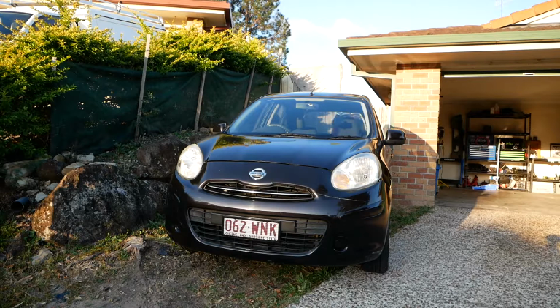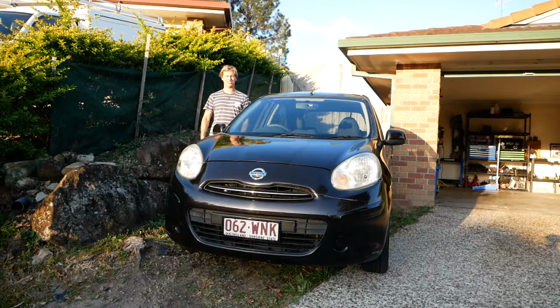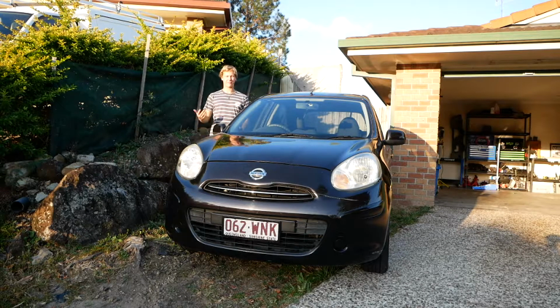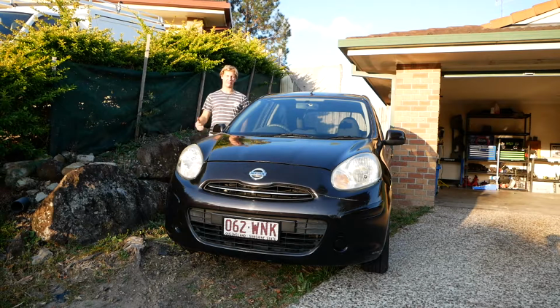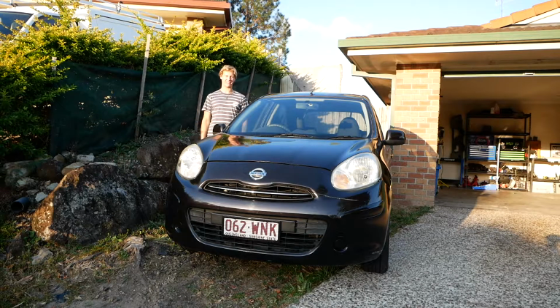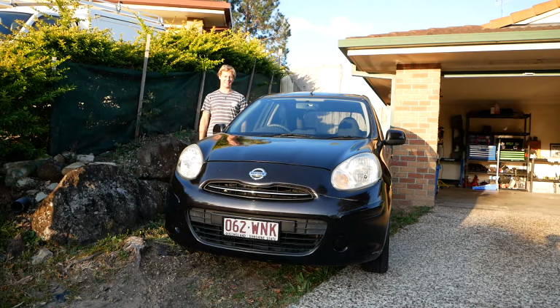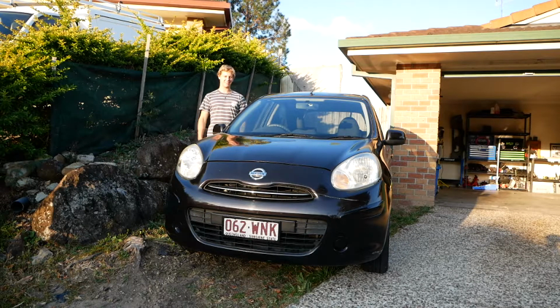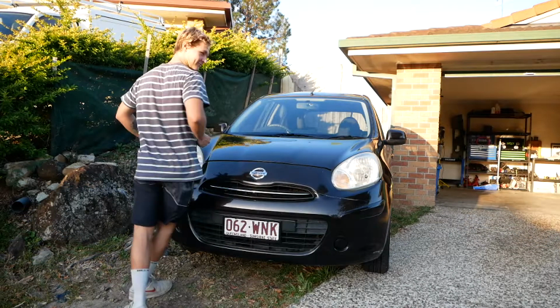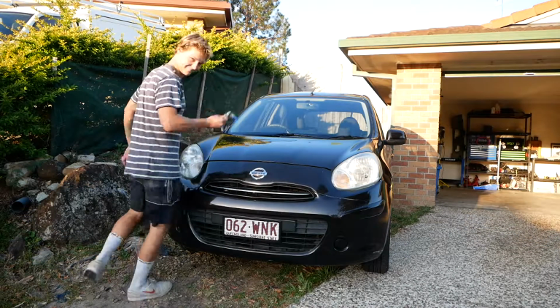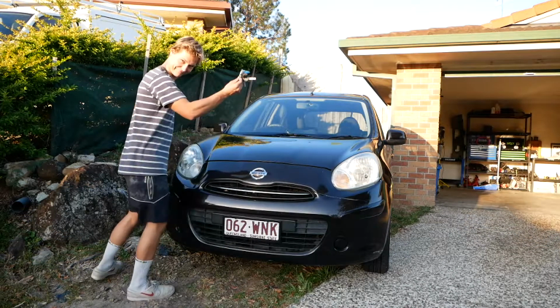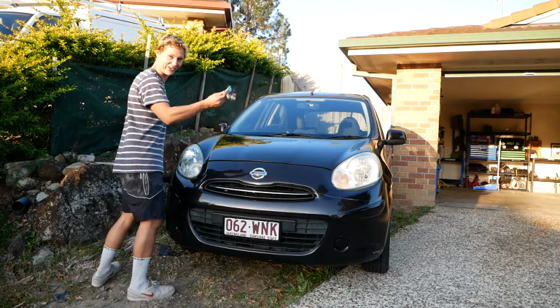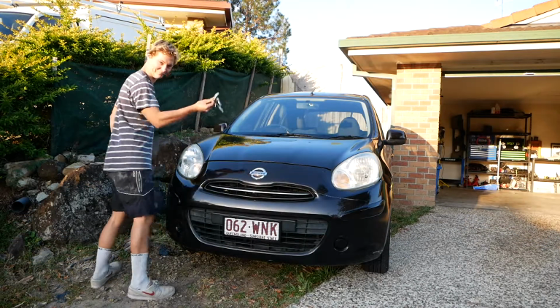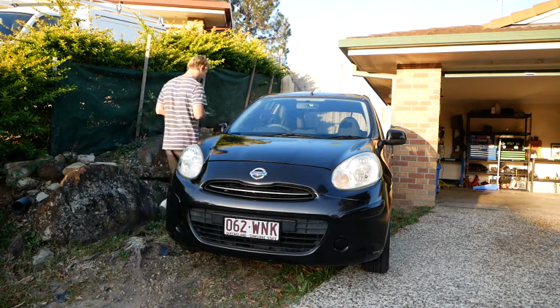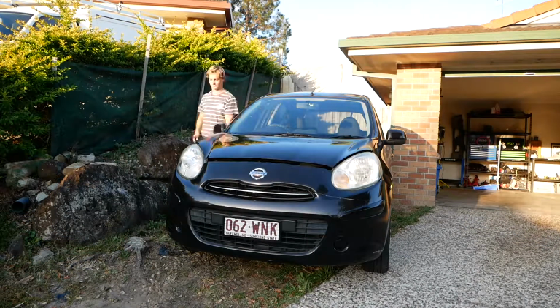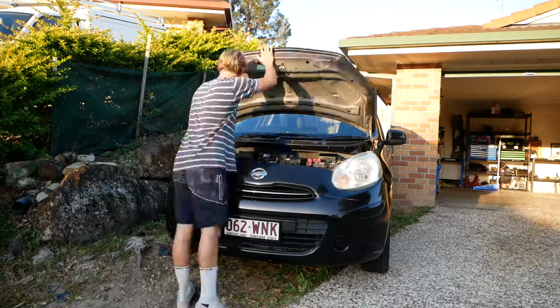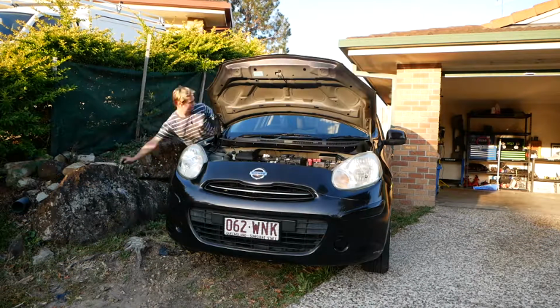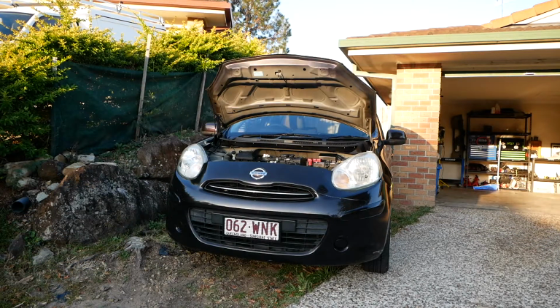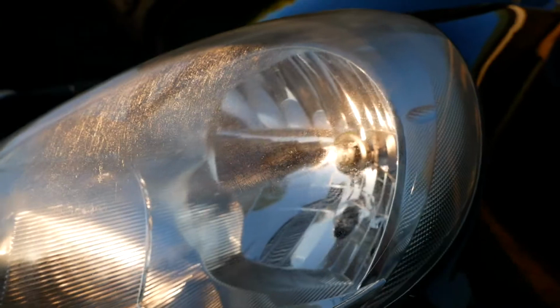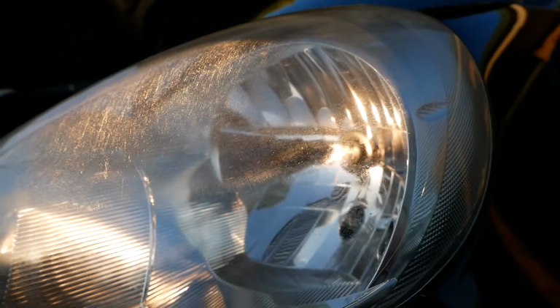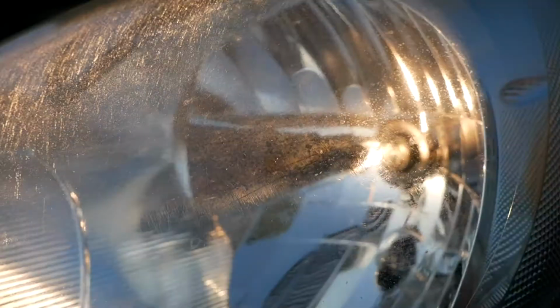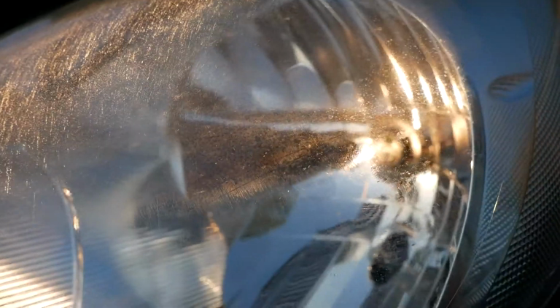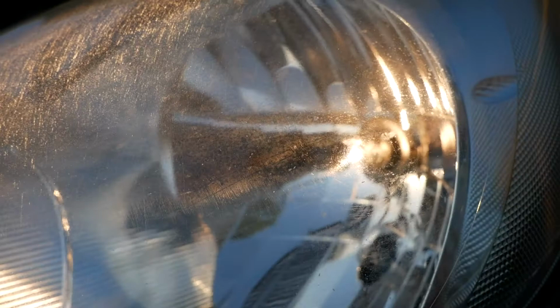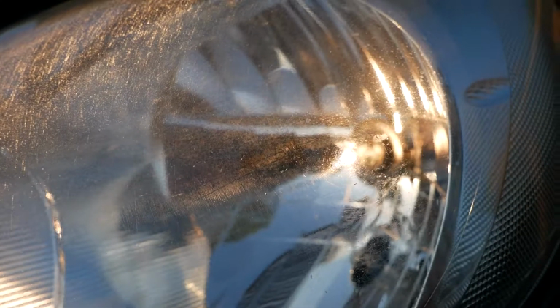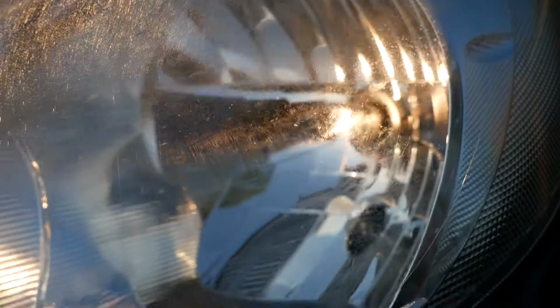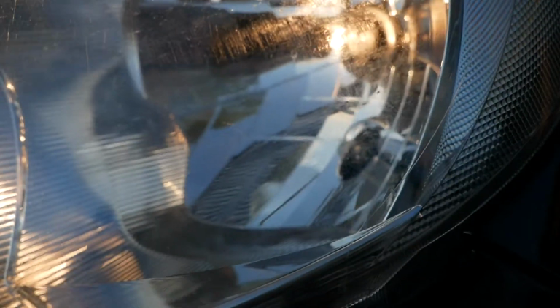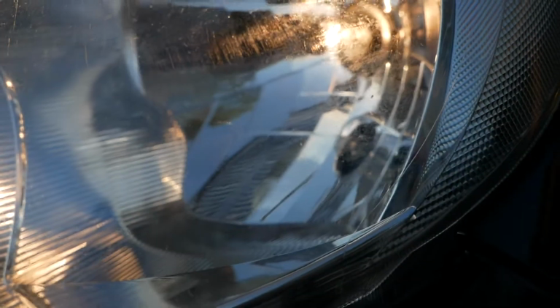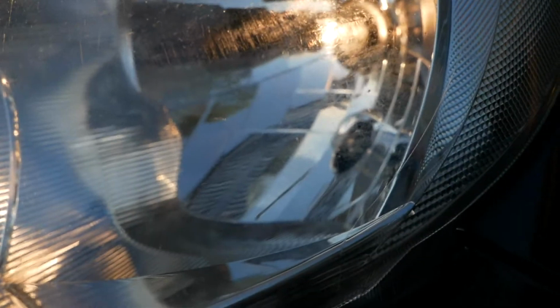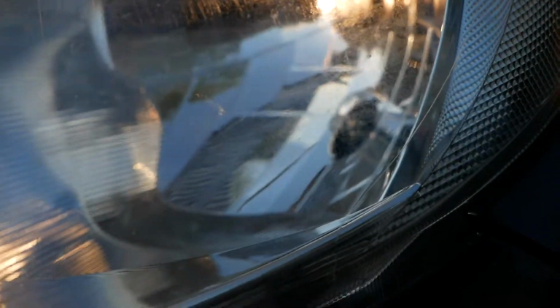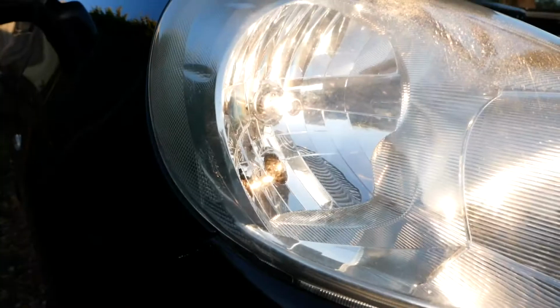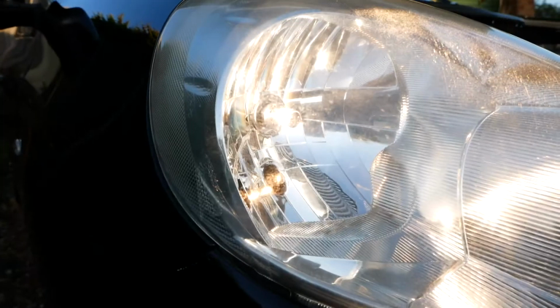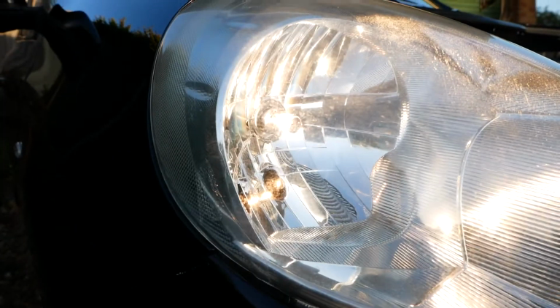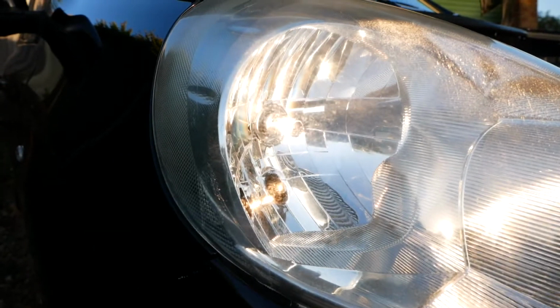You start by finding your keys — found them. As you can see the headlight is working but the Parker bulb was not, compared to this side.